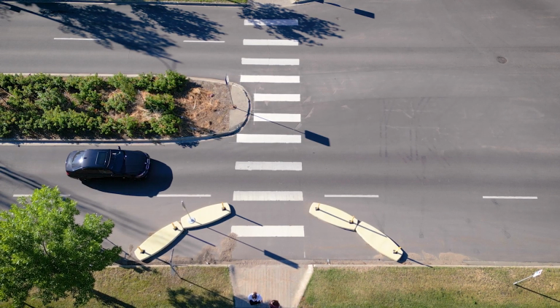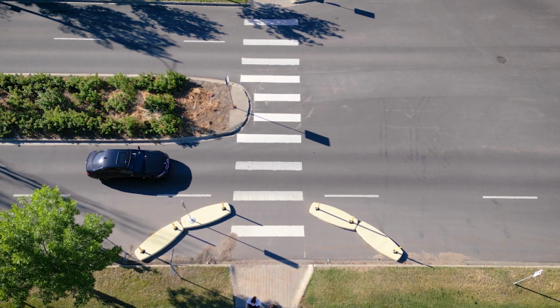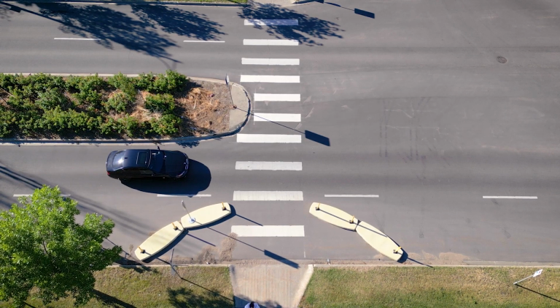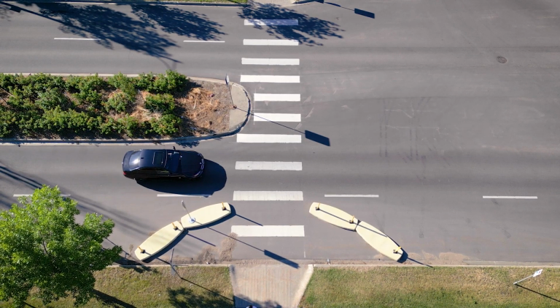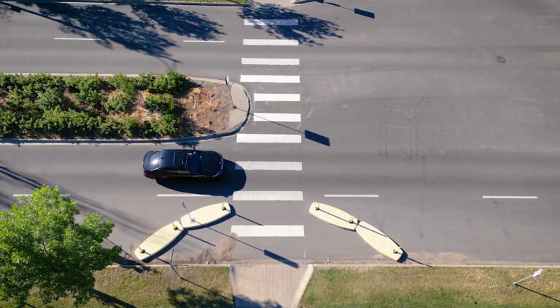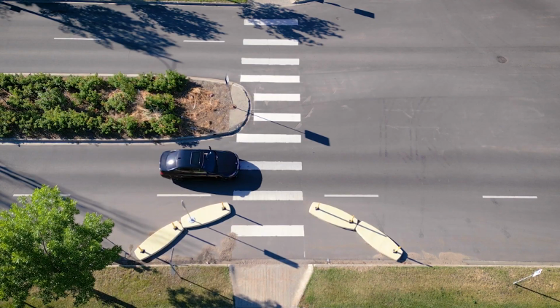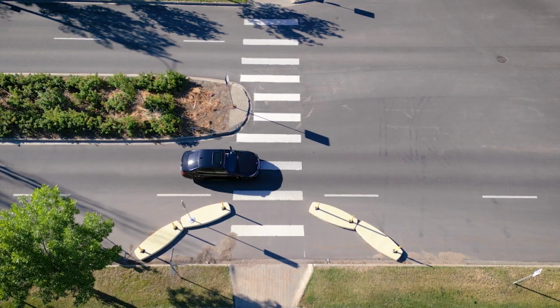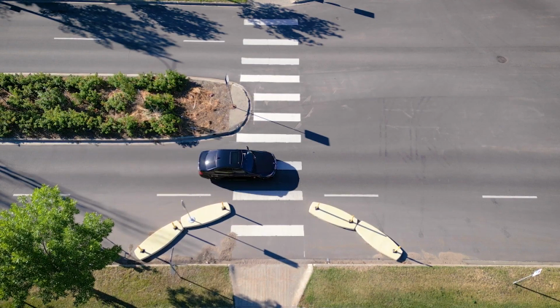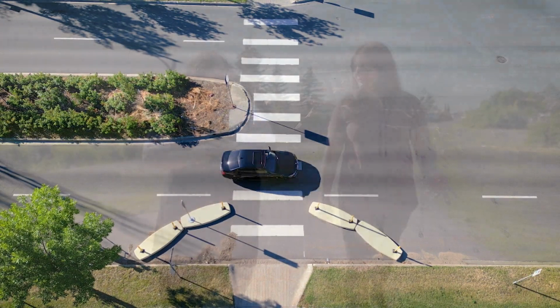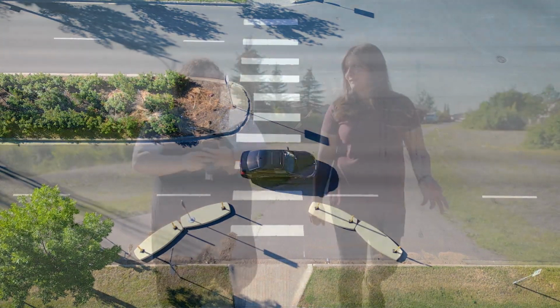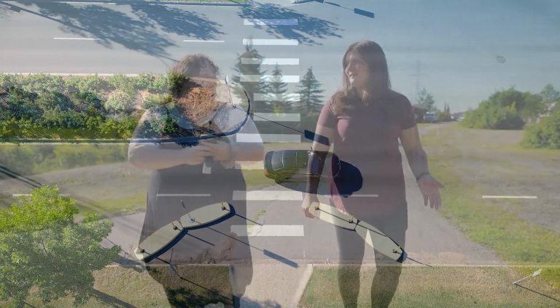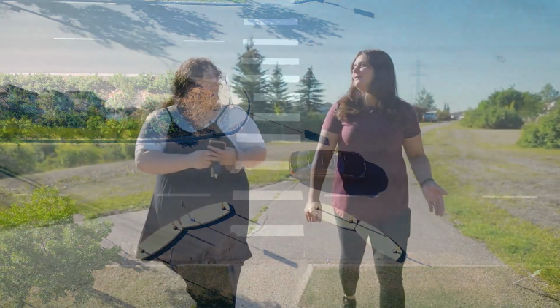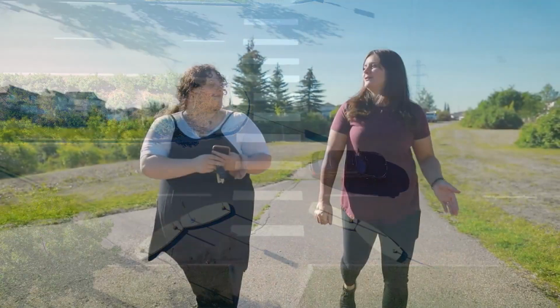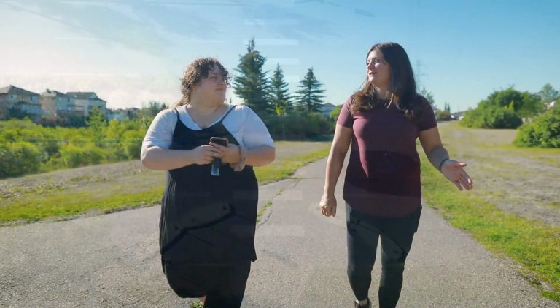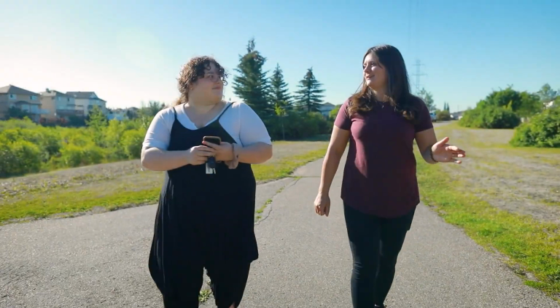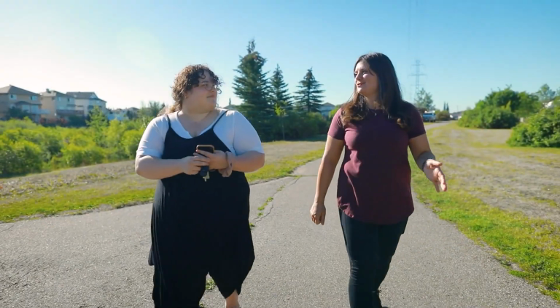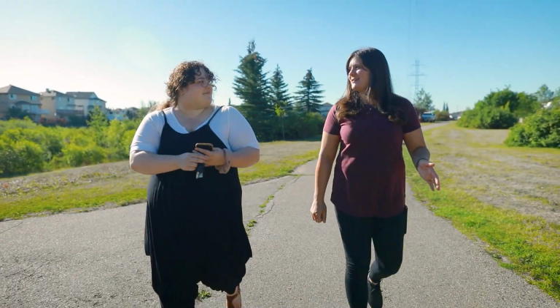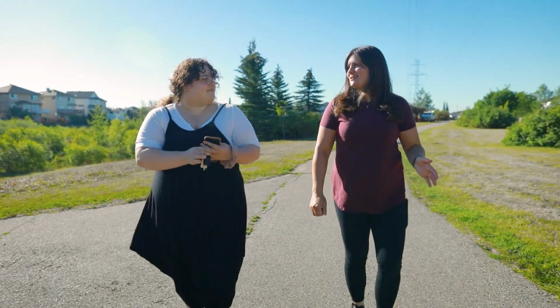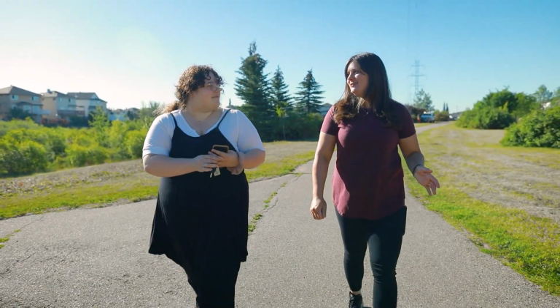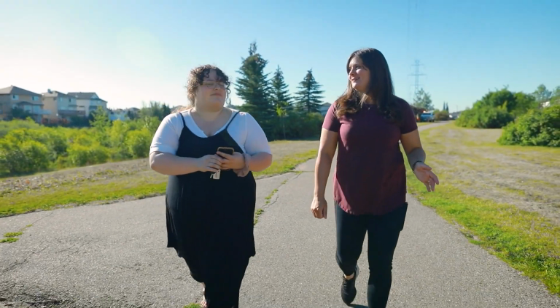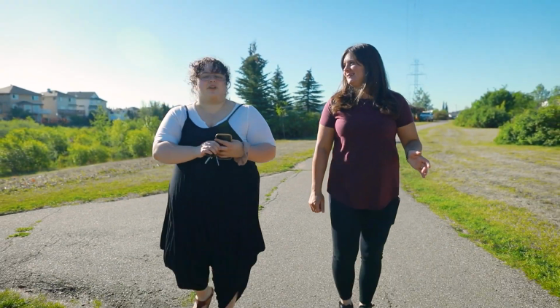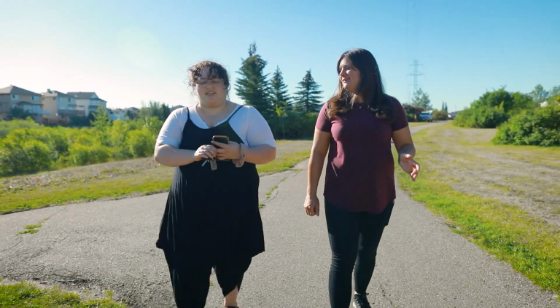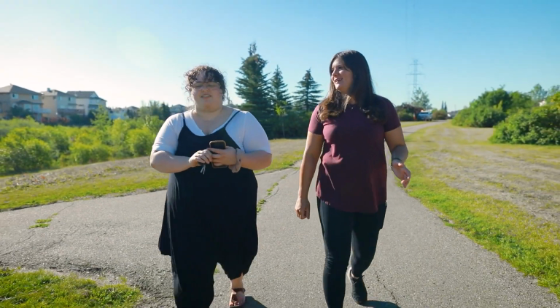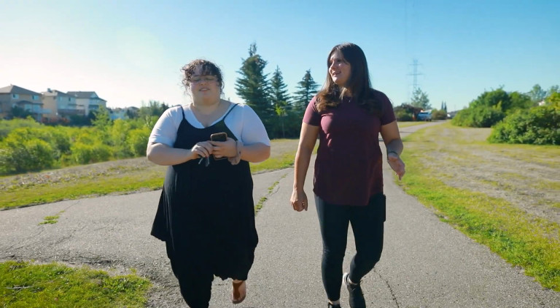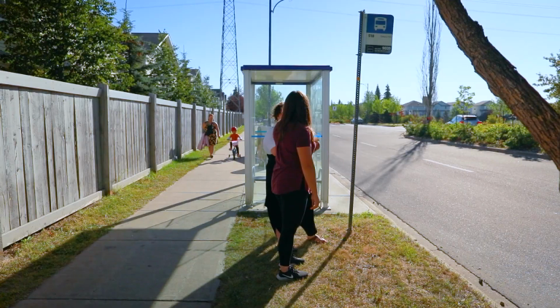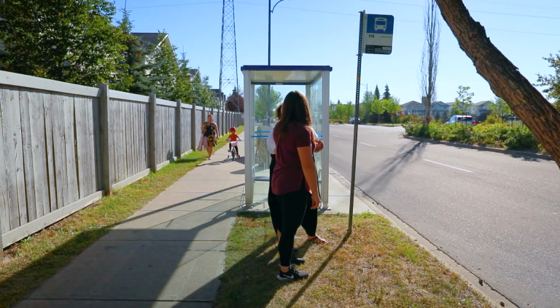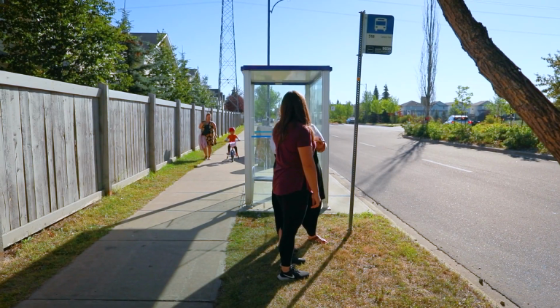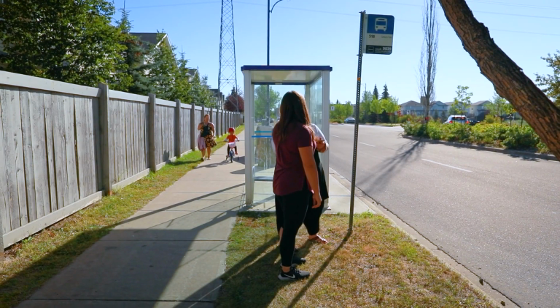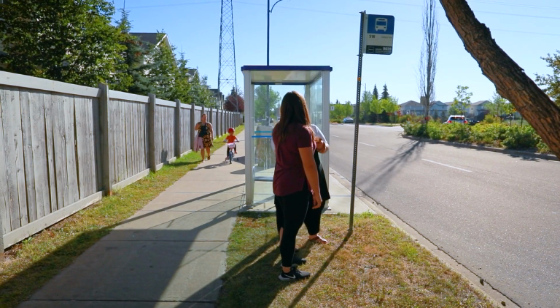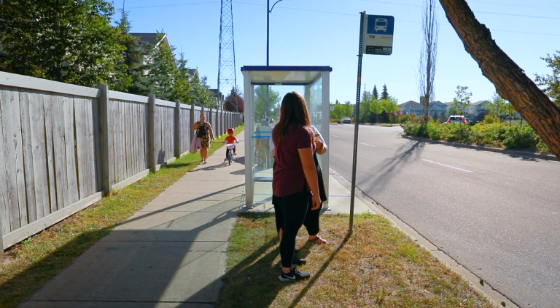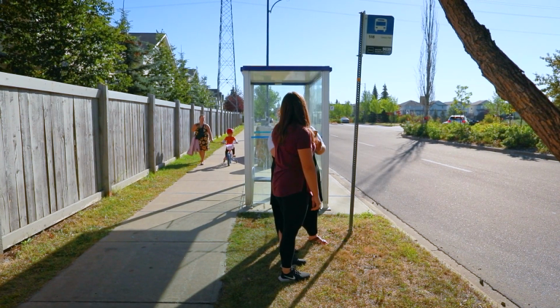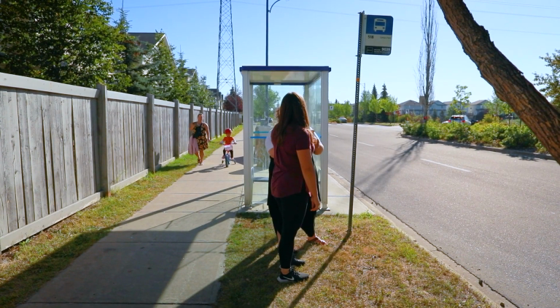This crossing is crucial for people accessing the shared pathways, ponds and parks, and well-used bus stops.